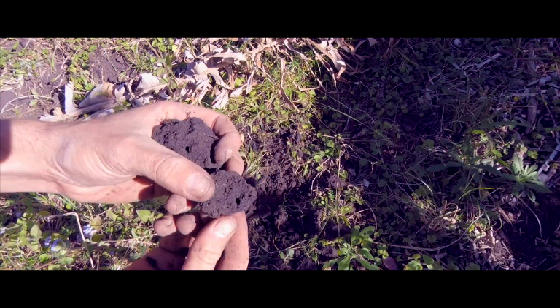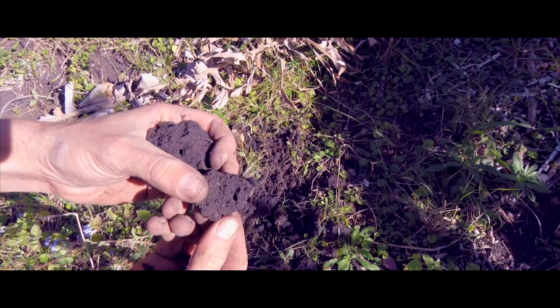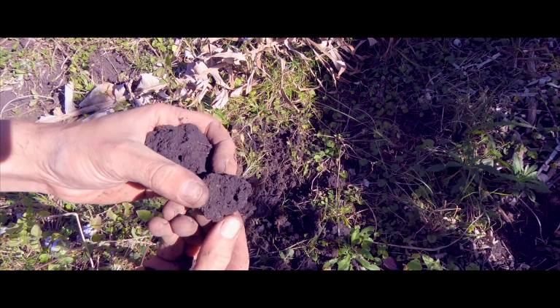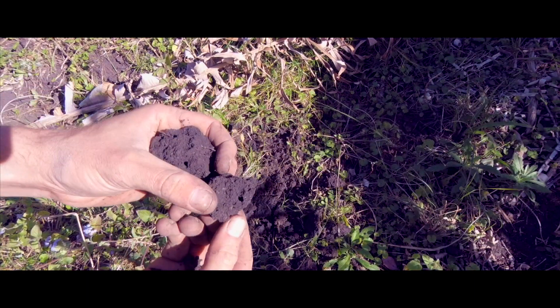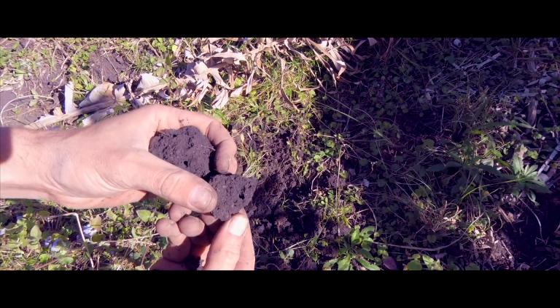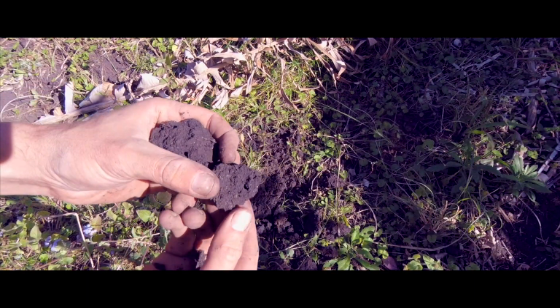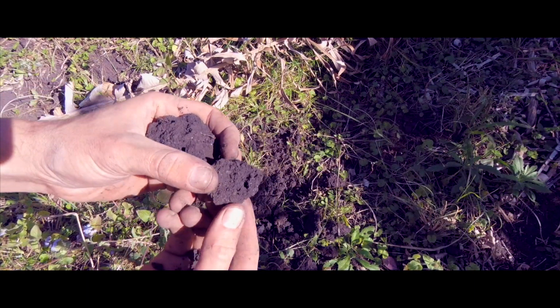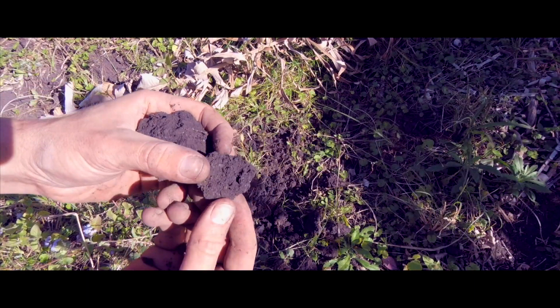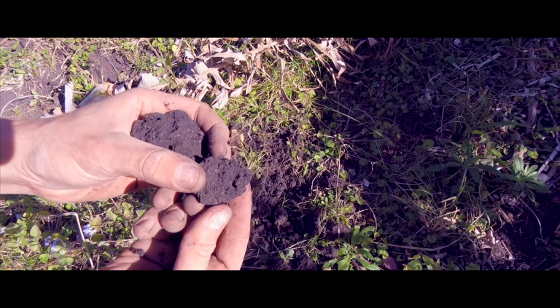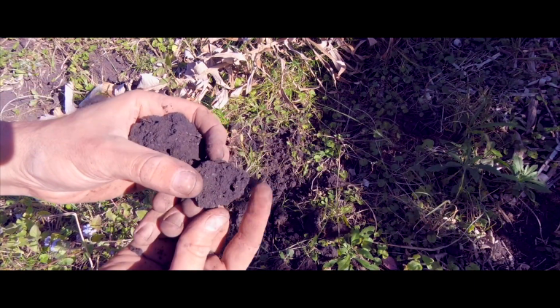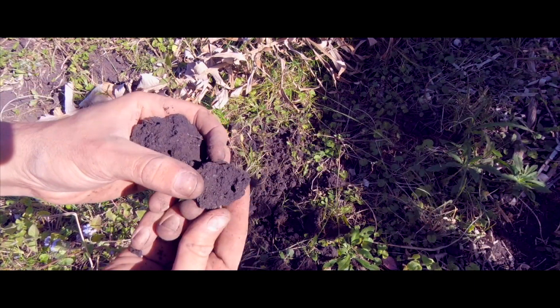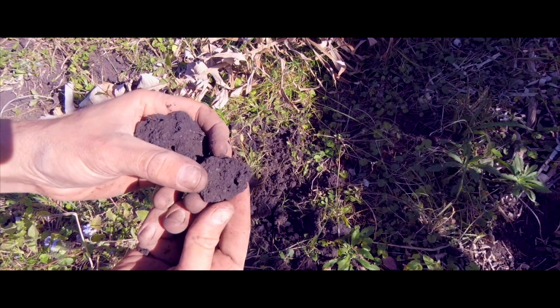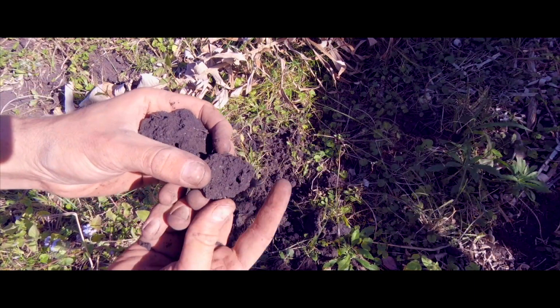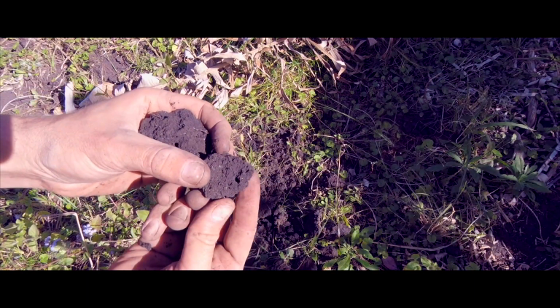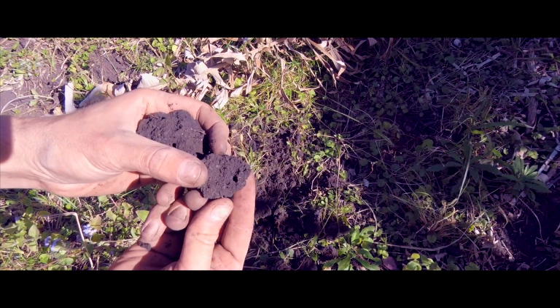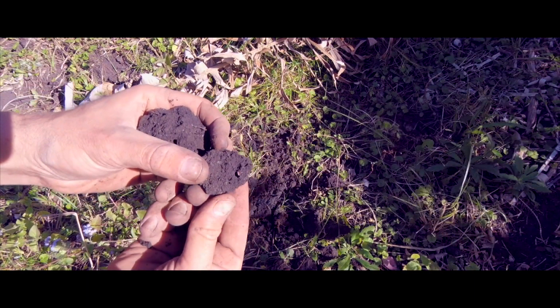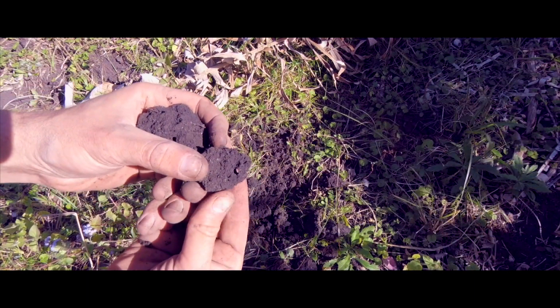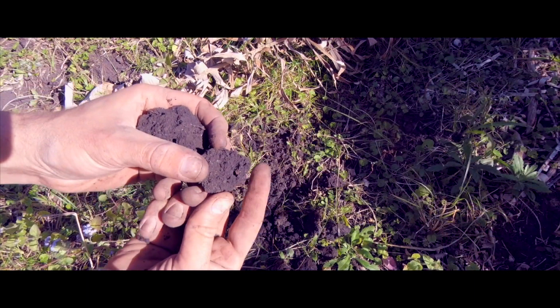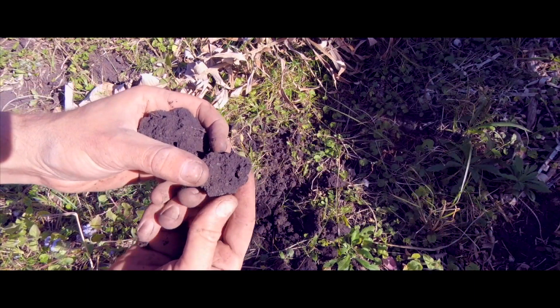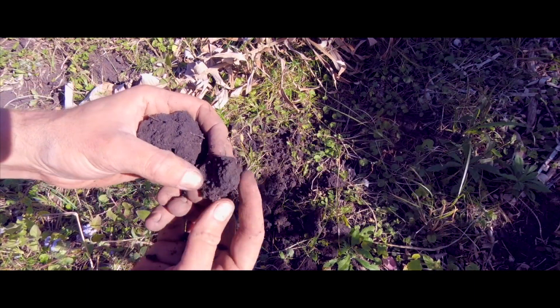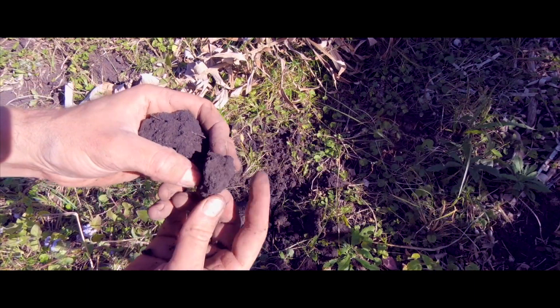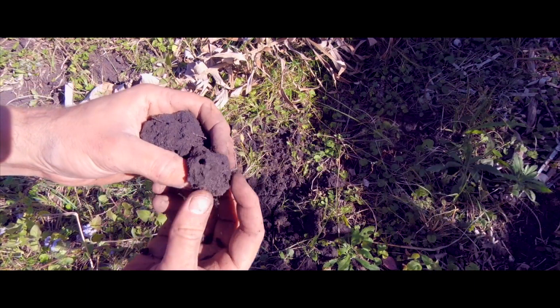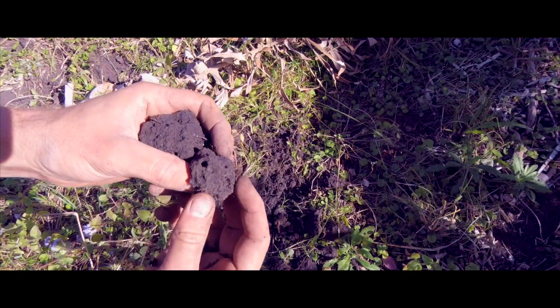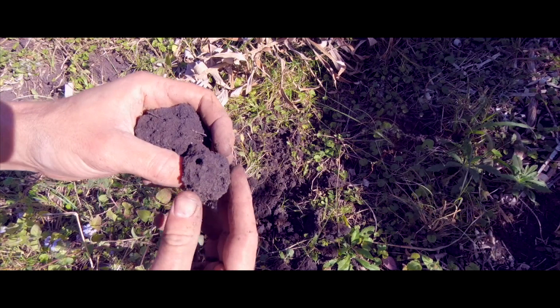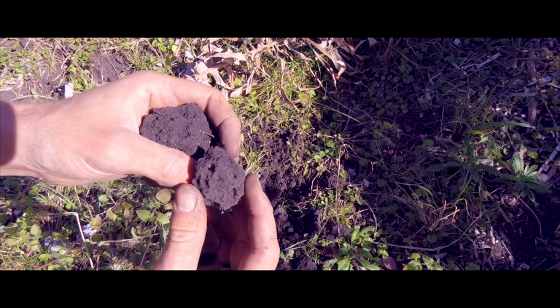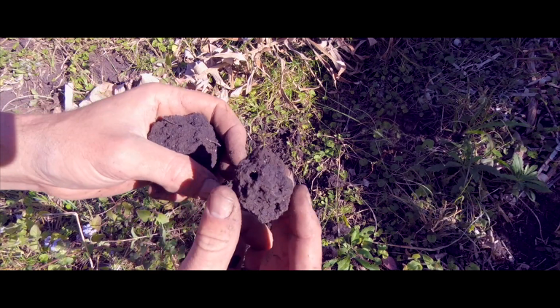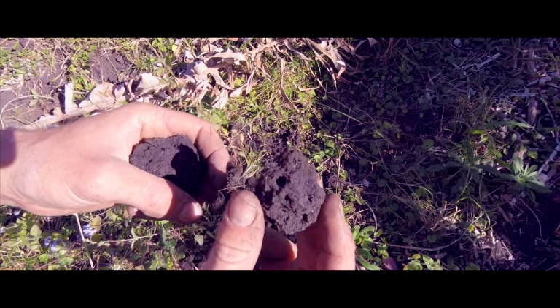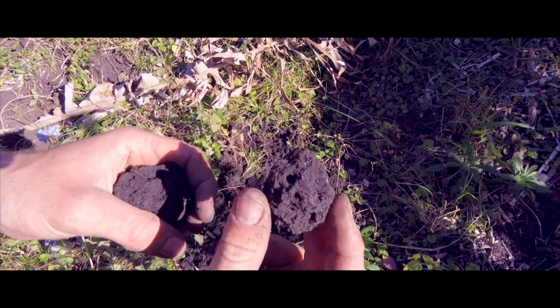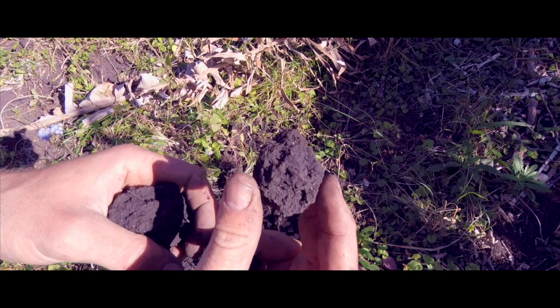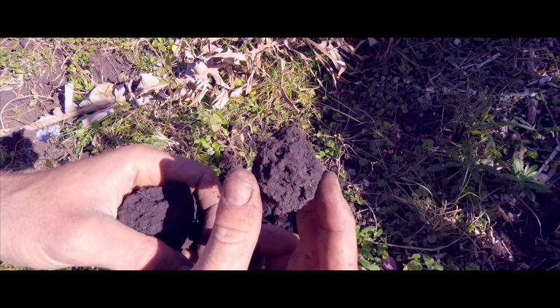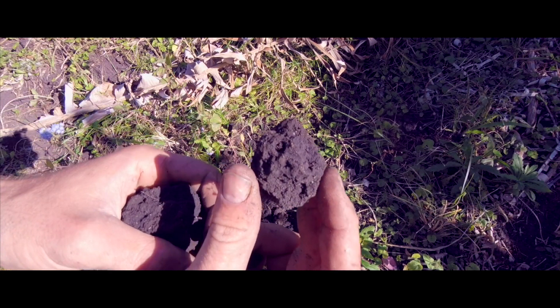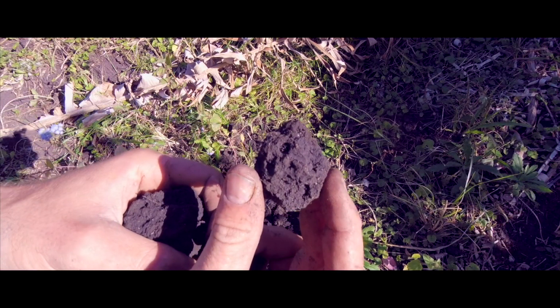Maintain that soil food web. Look after your soil structure. And keep all the little guys that keep you productive happy.